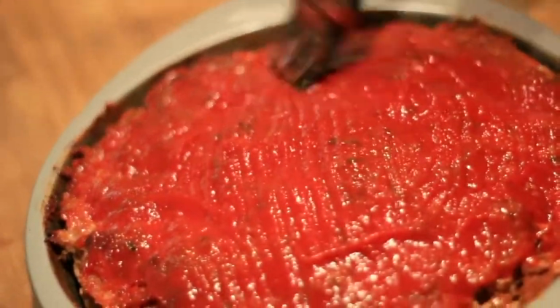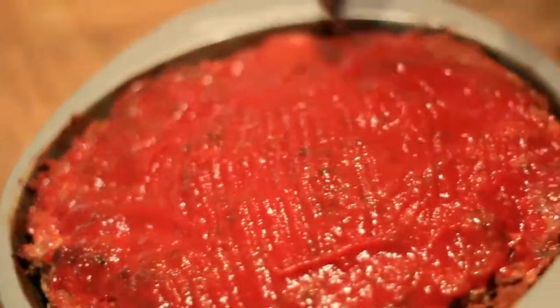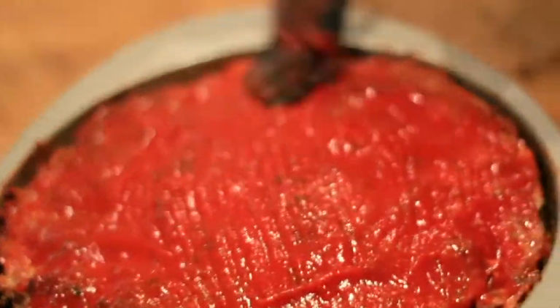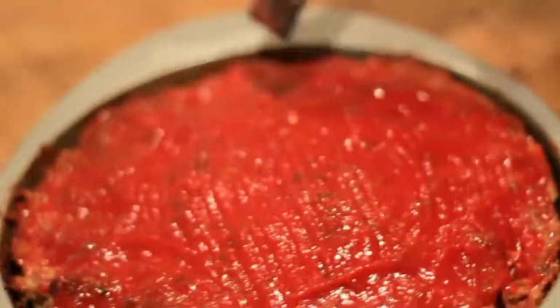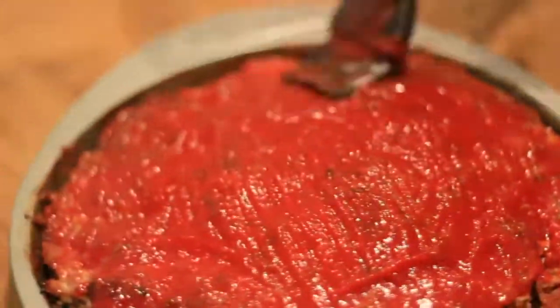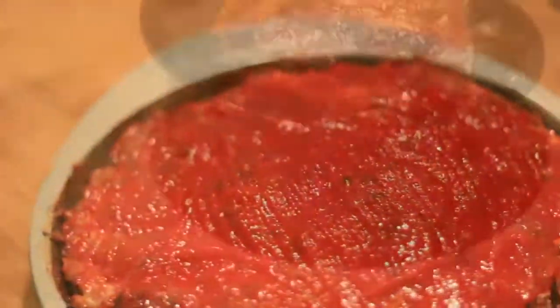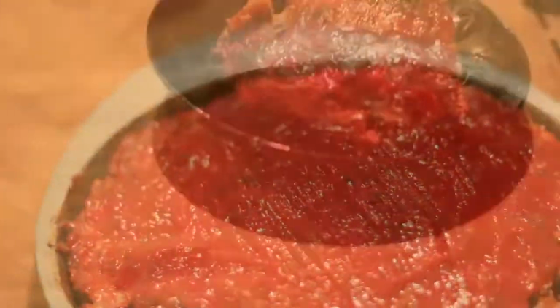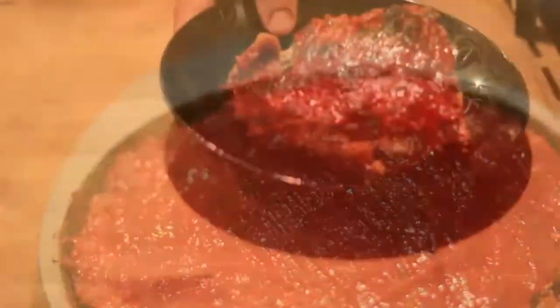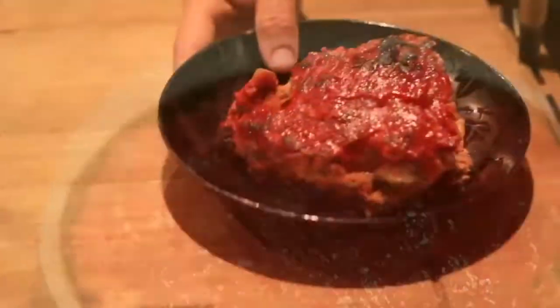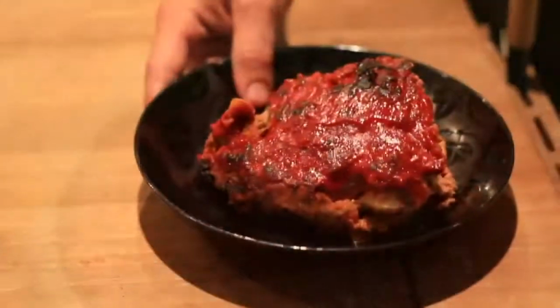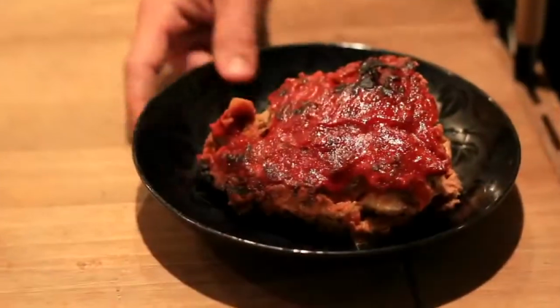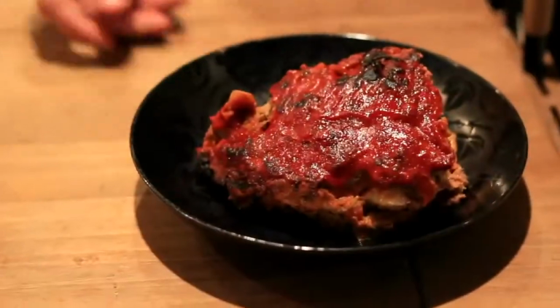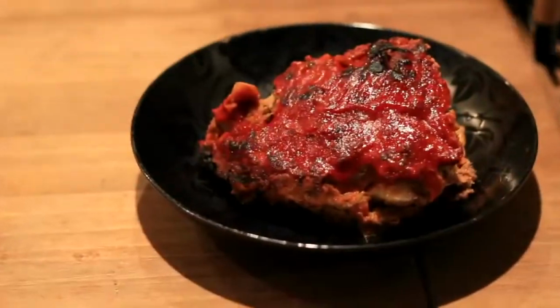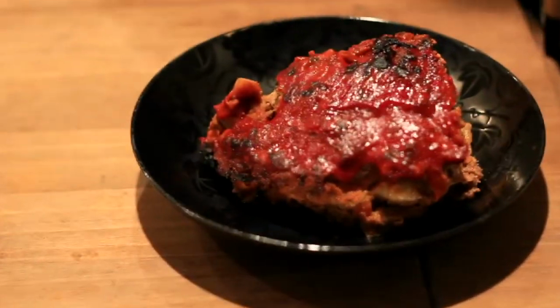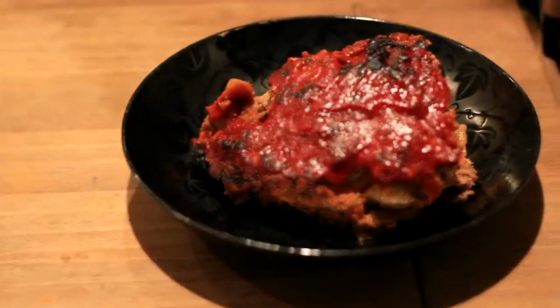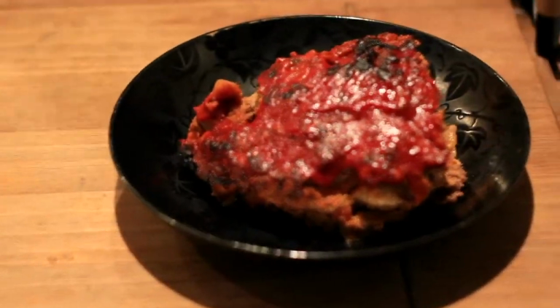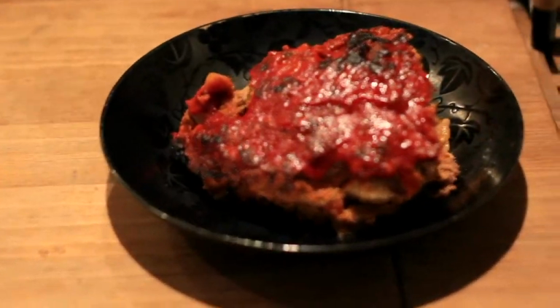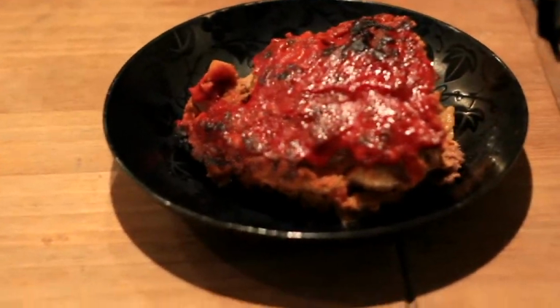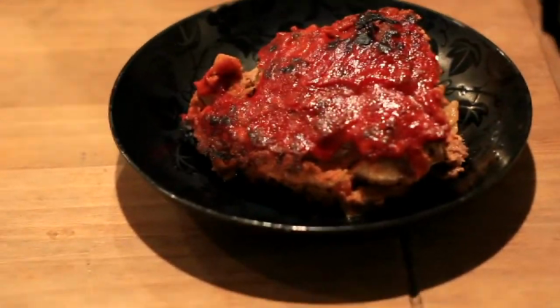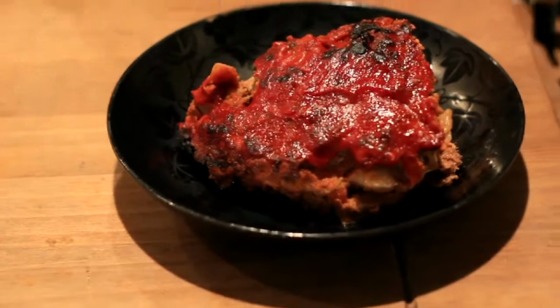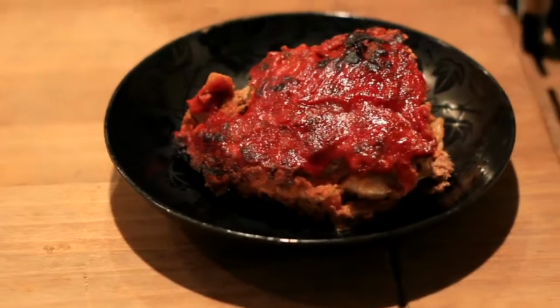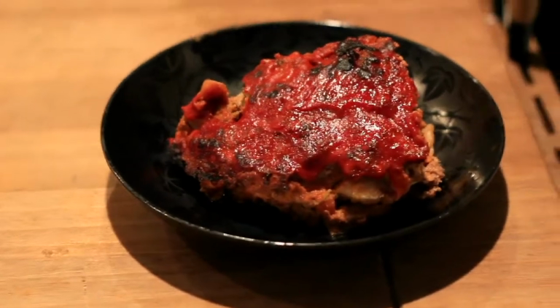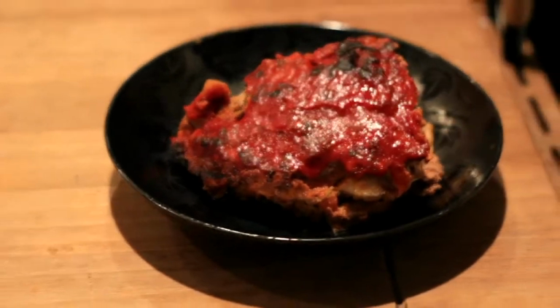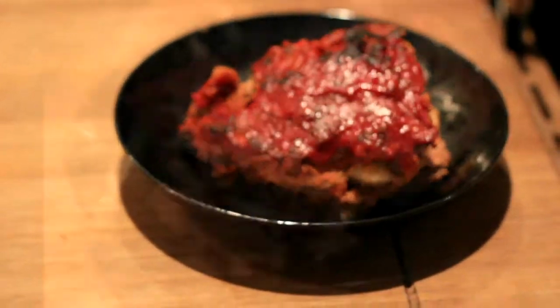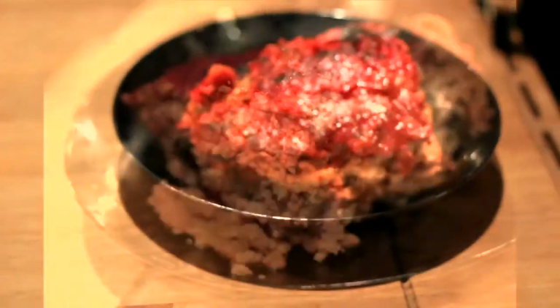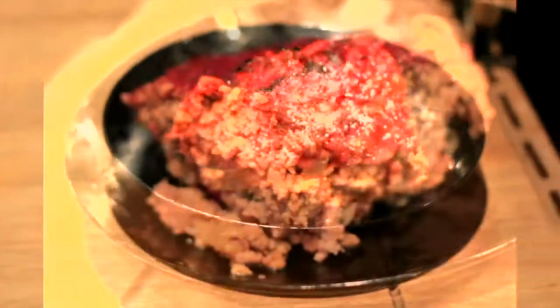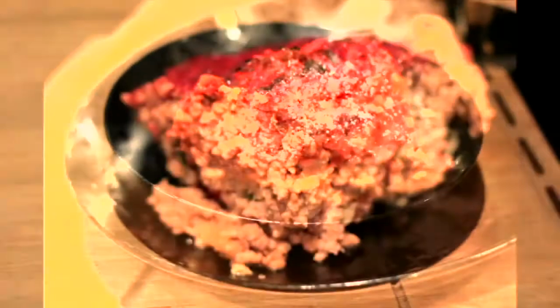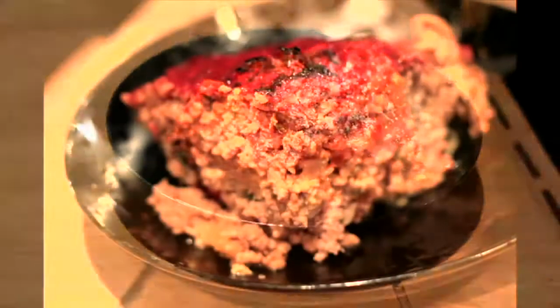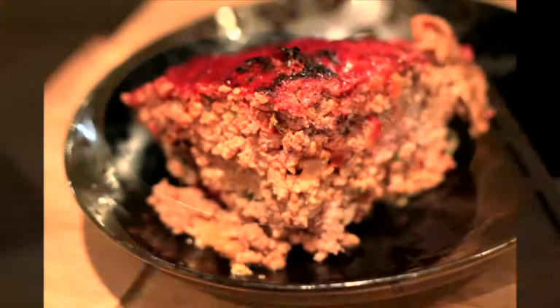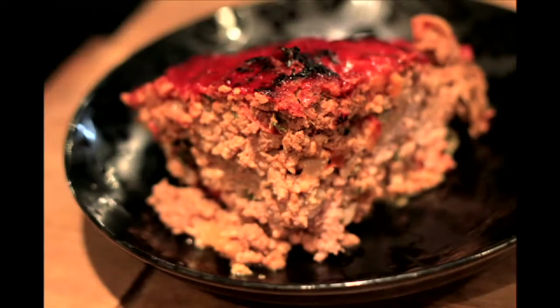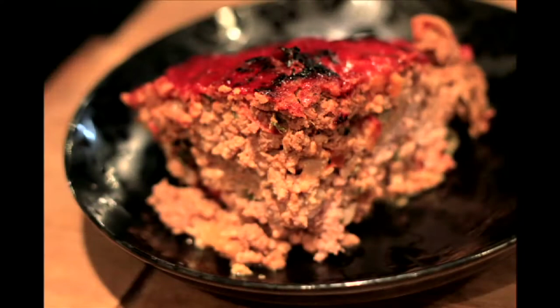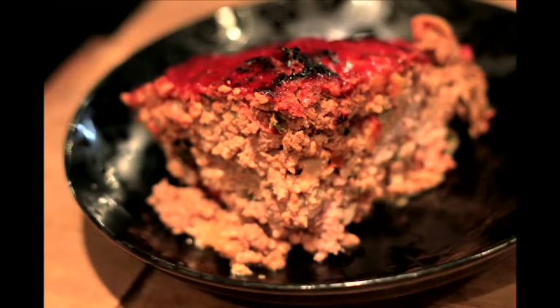Now let's set this up for our finished product. Oh man, I think I'm going to make this my birthday cake next year.